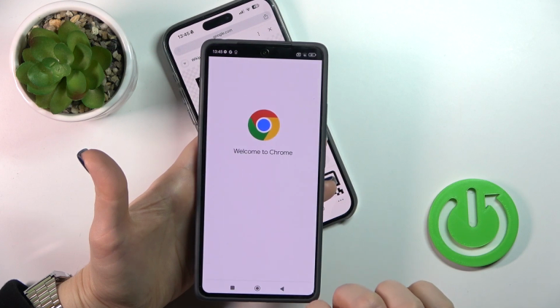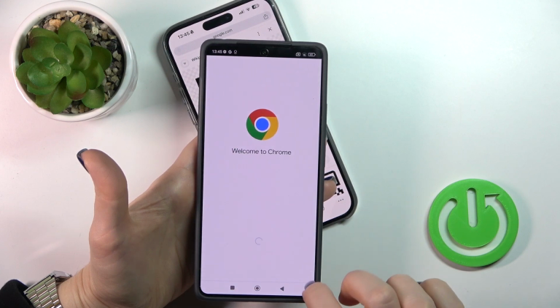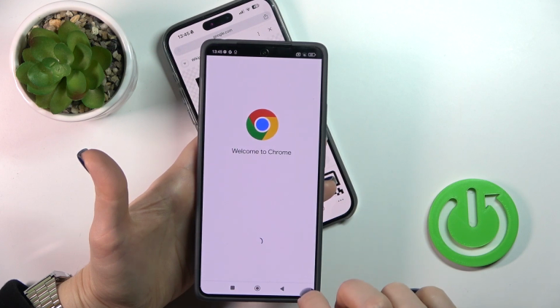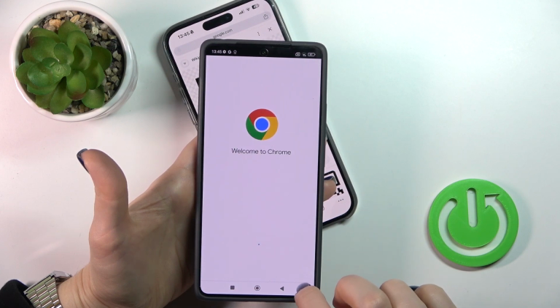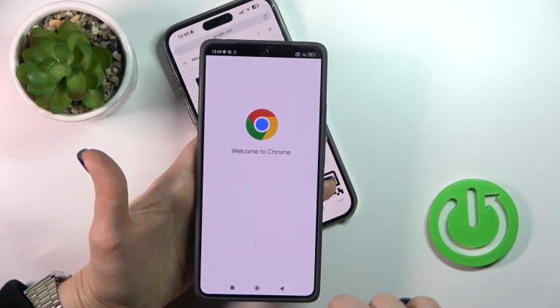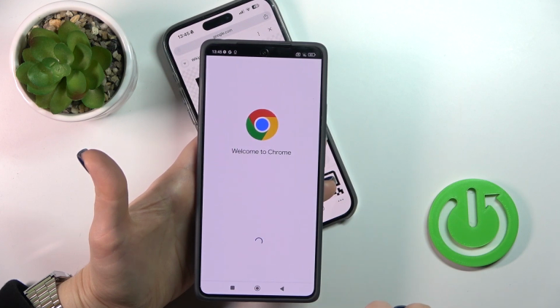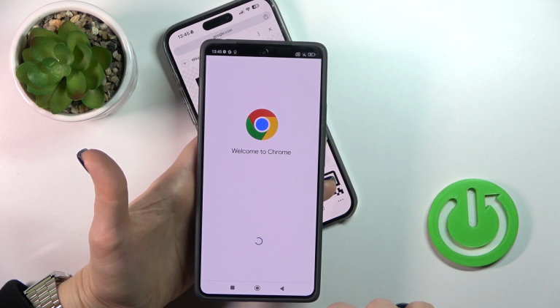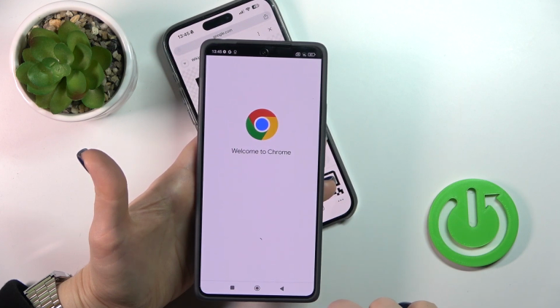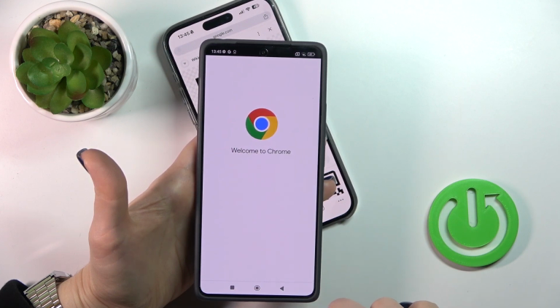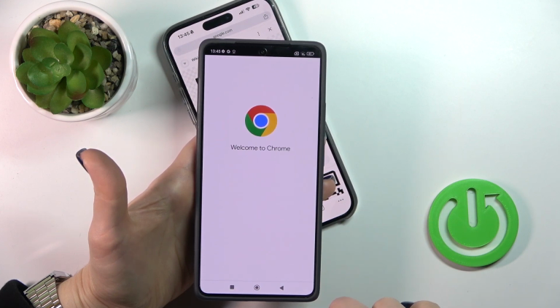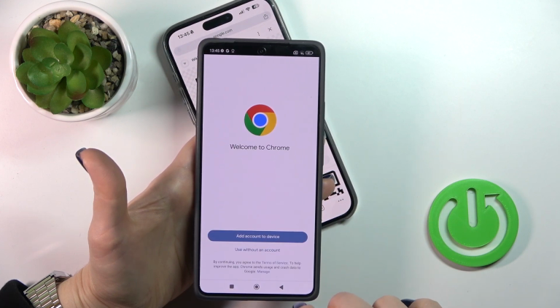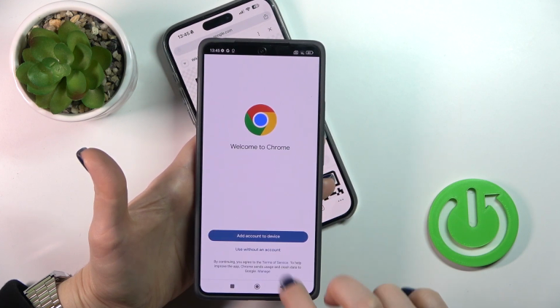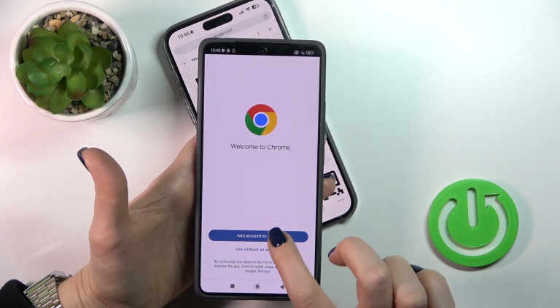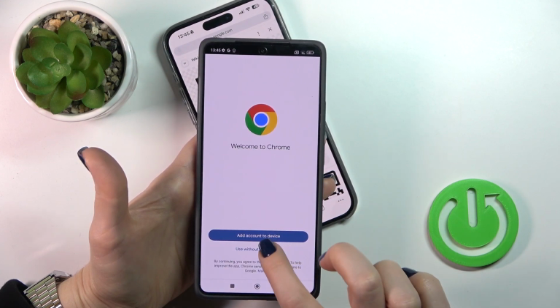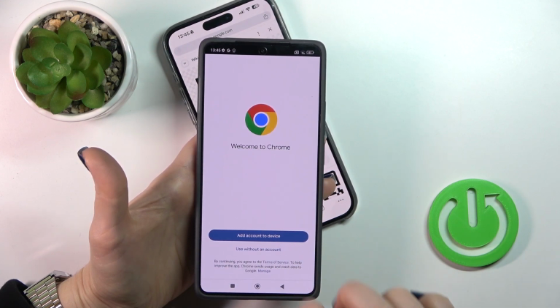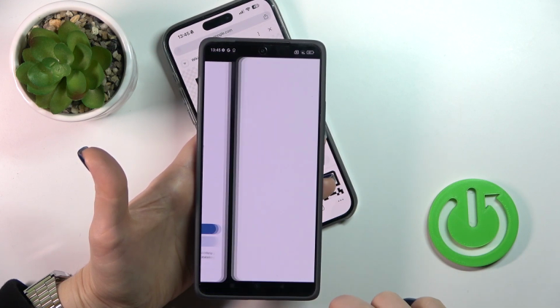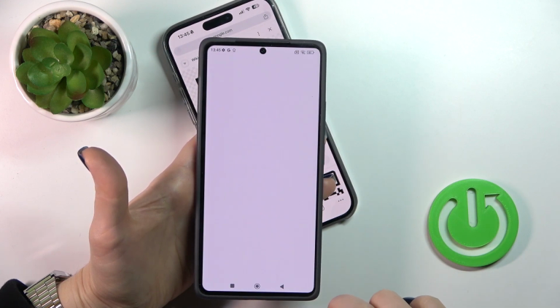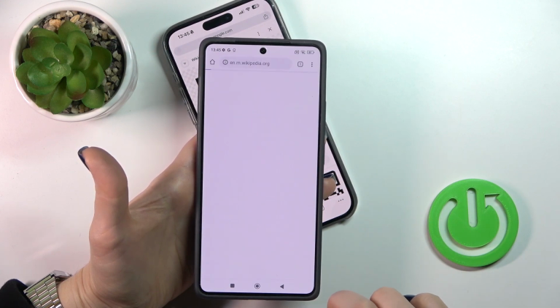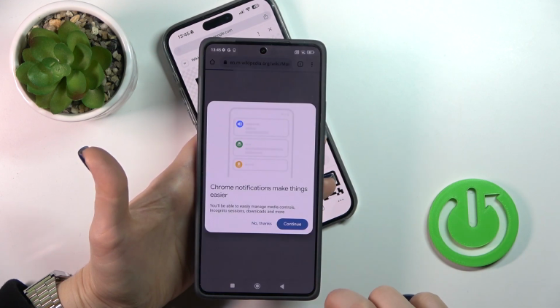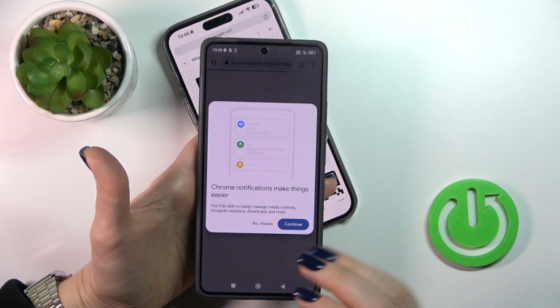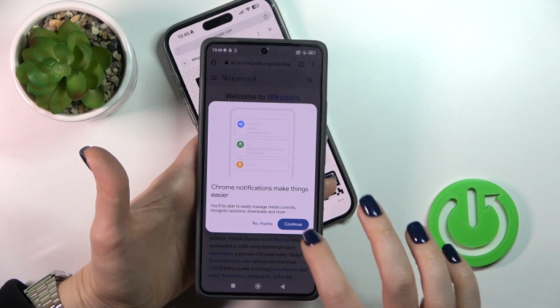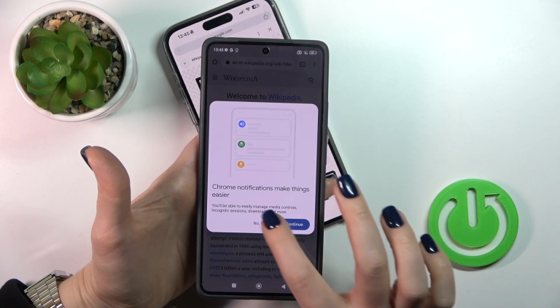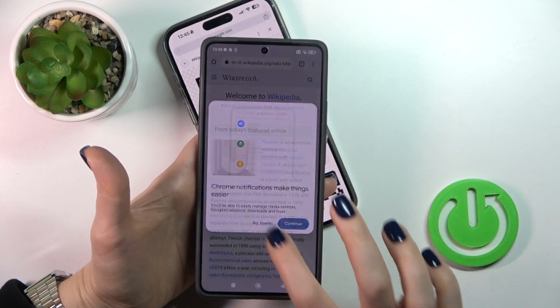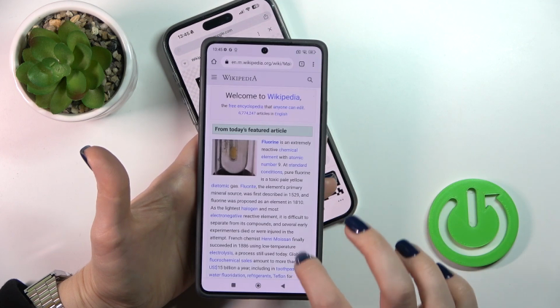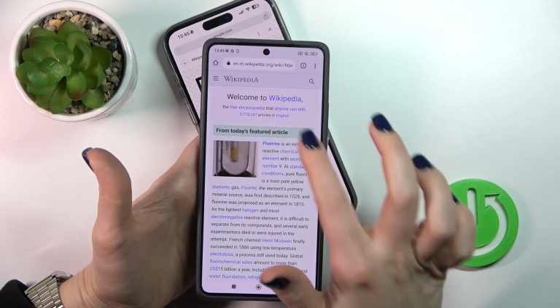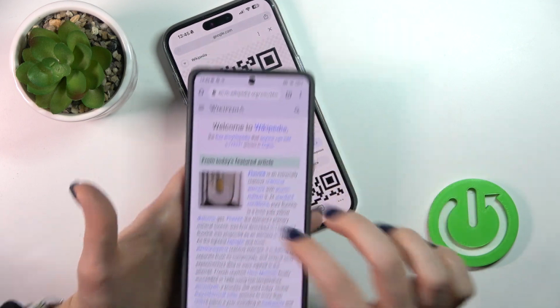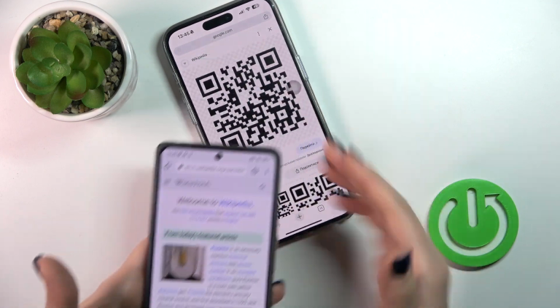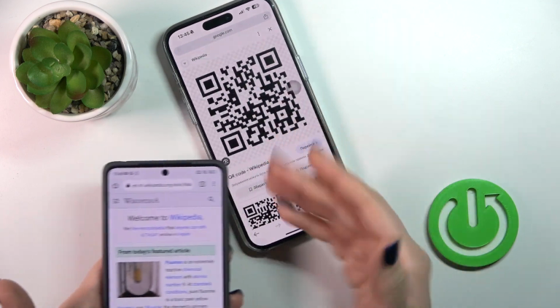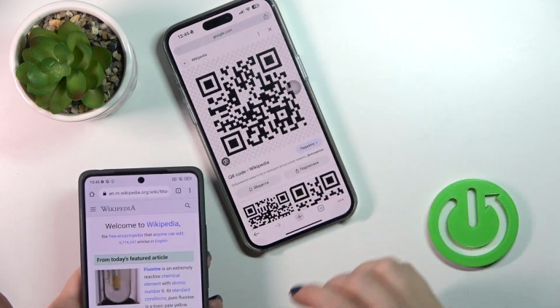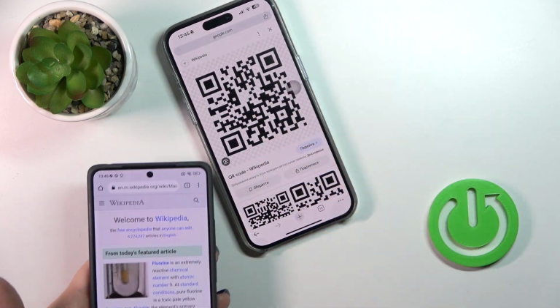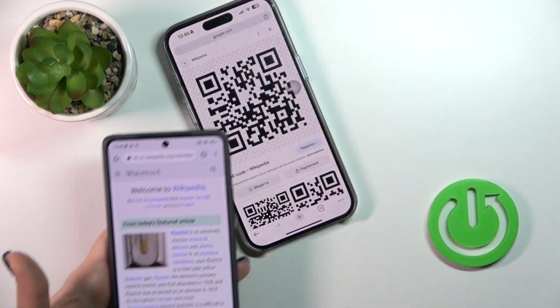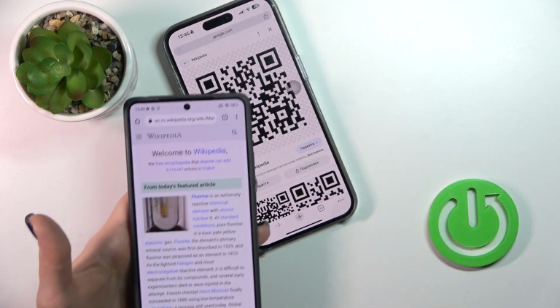Just tap to open a browser, for example. And as you can see, this is the Wikipedia article.